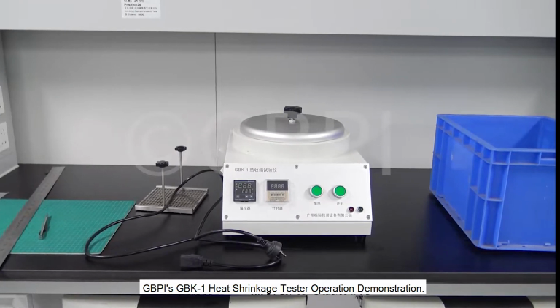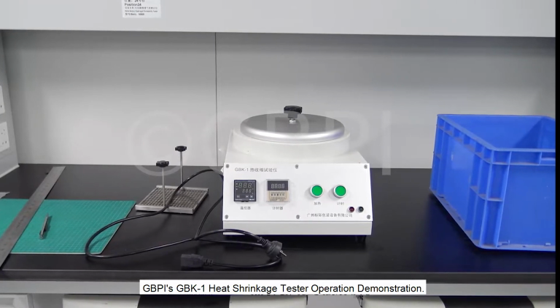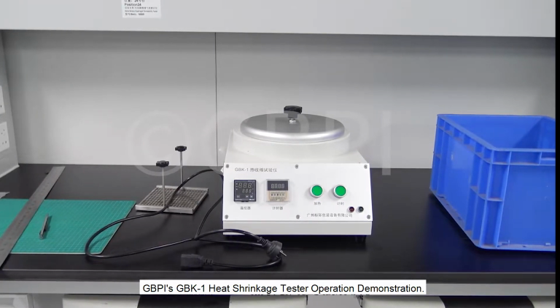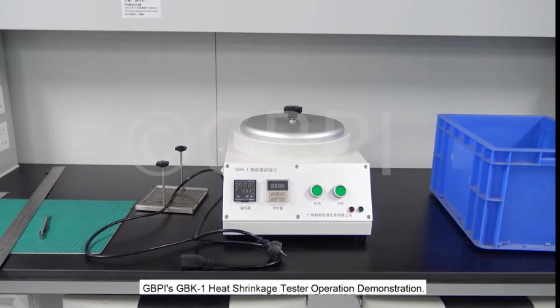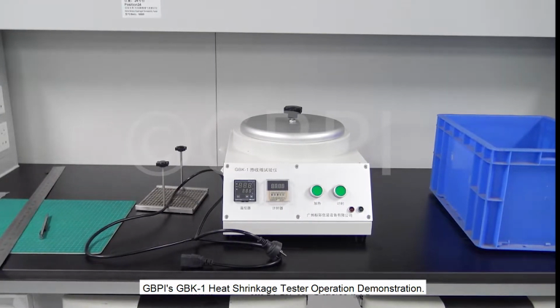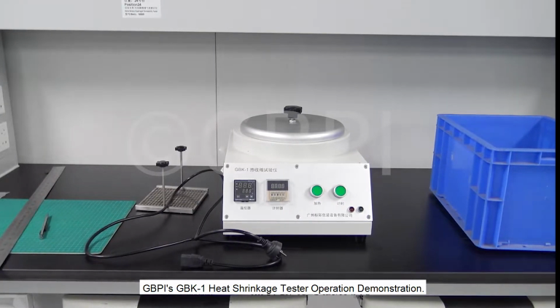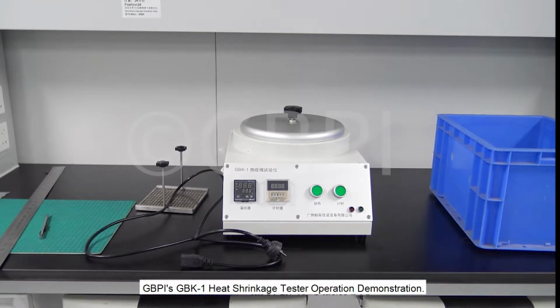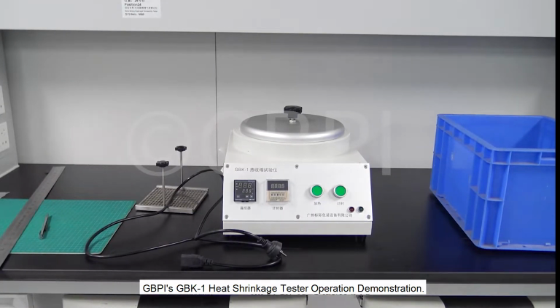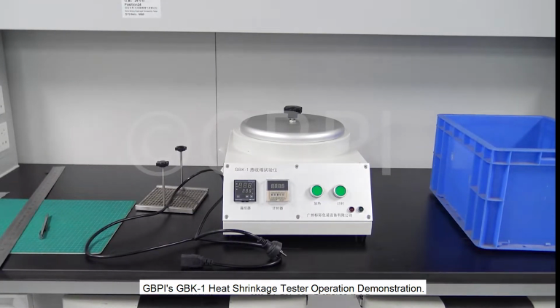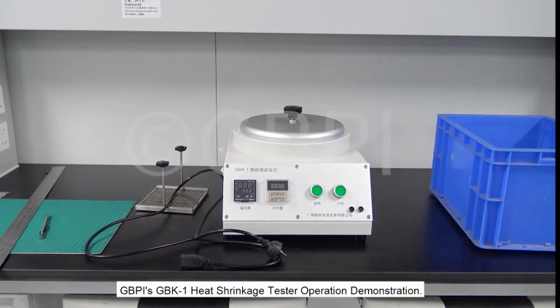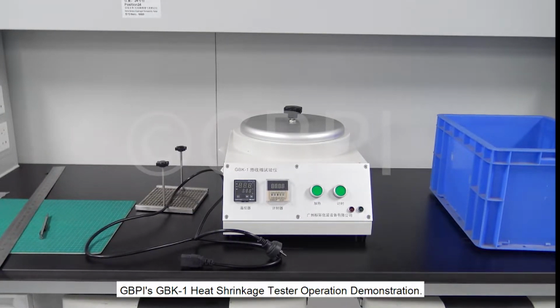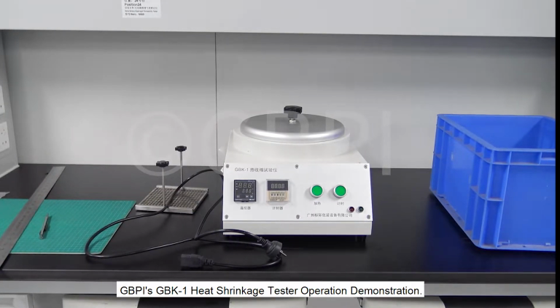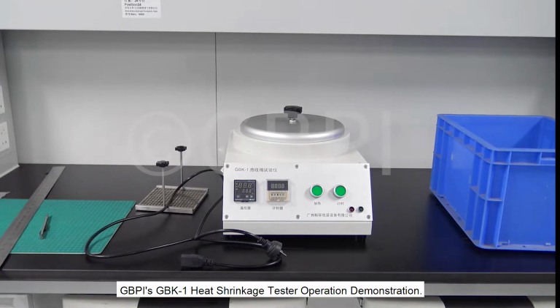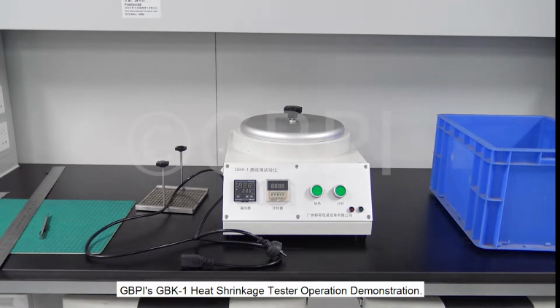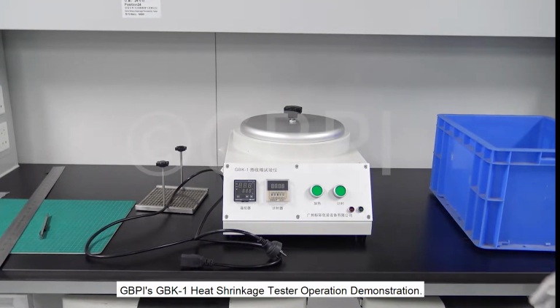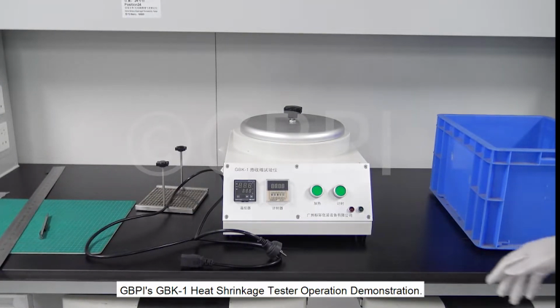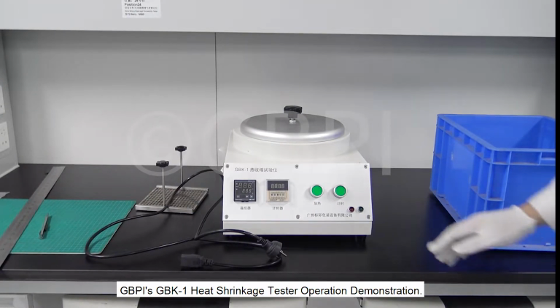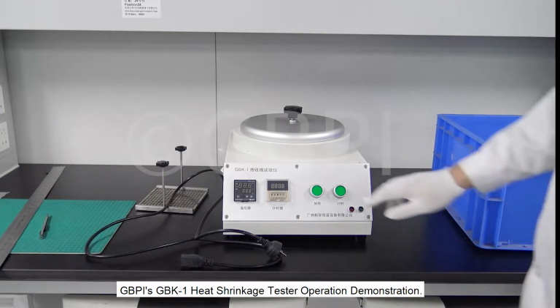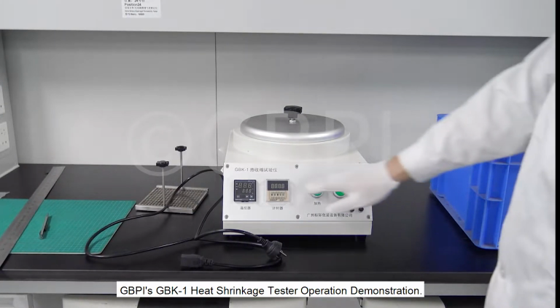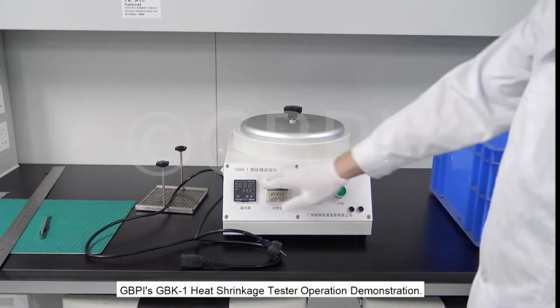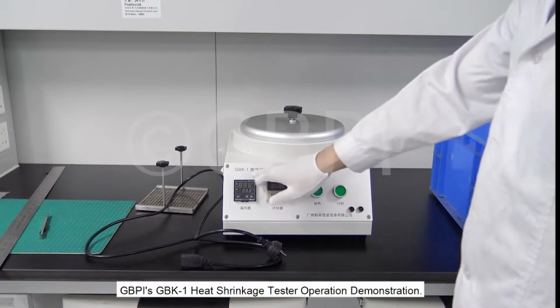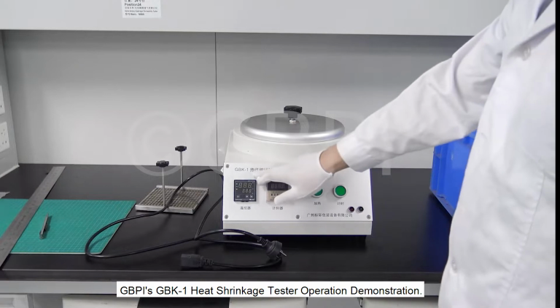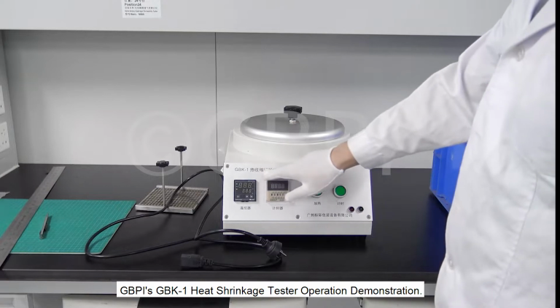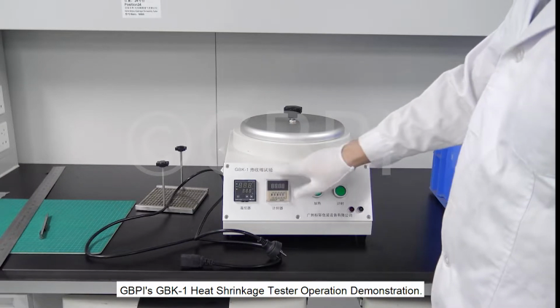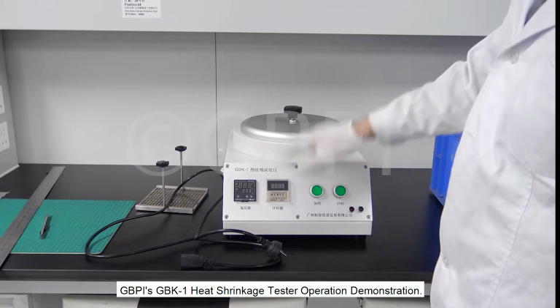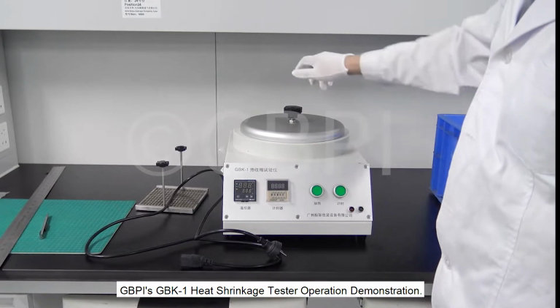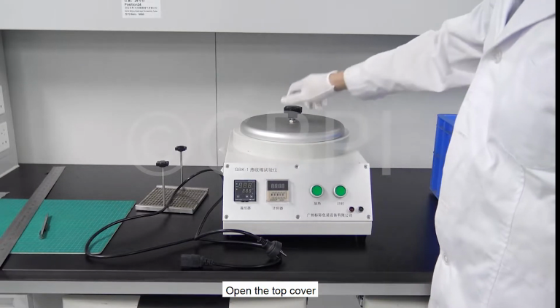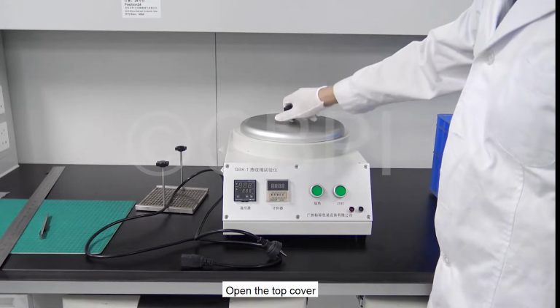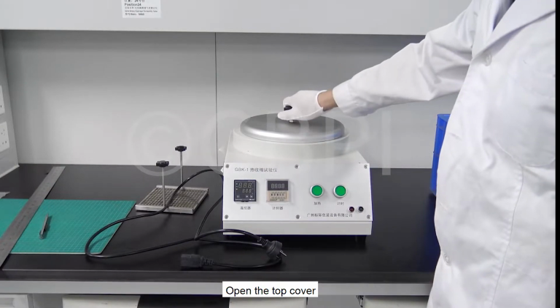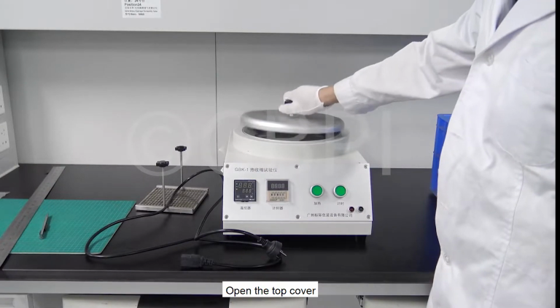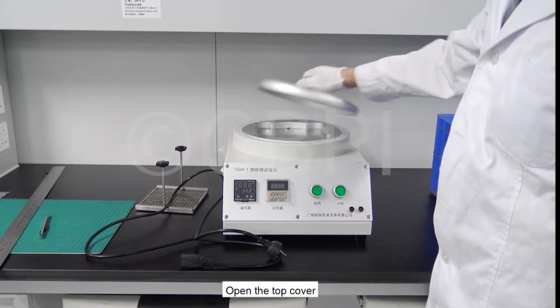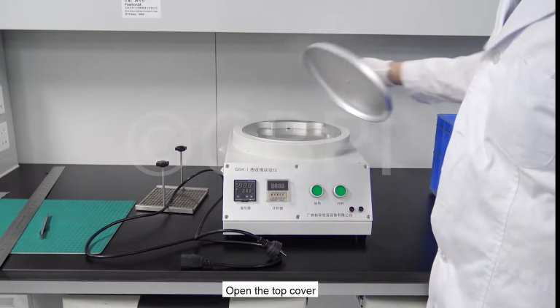GBPIs, GBK. Heat Shrinkage Tester Operation Demonstration. Open the top cover.